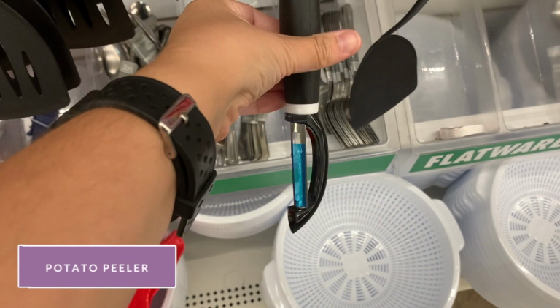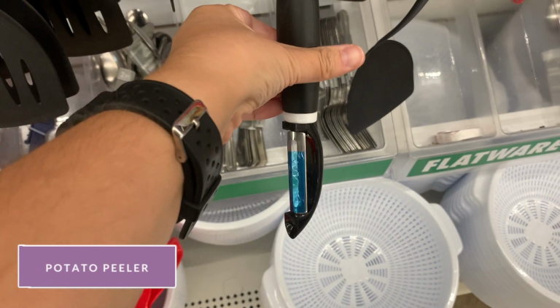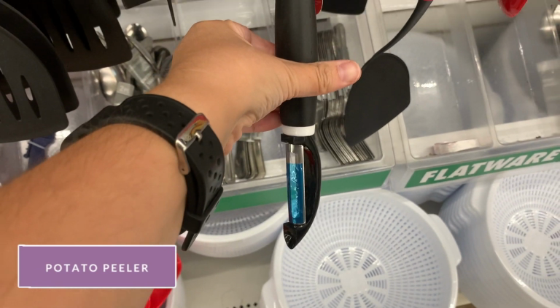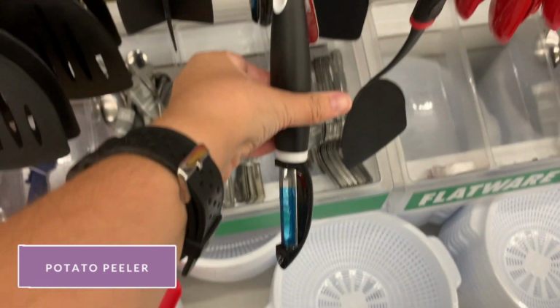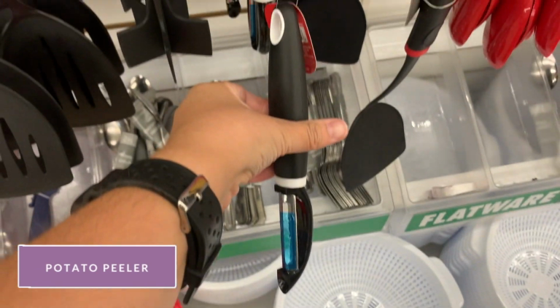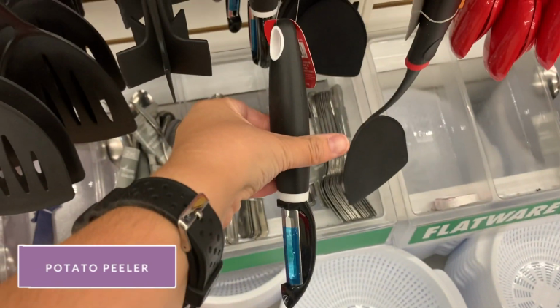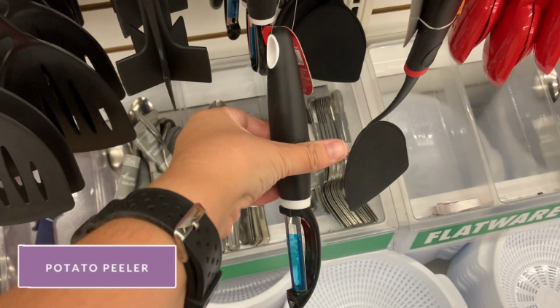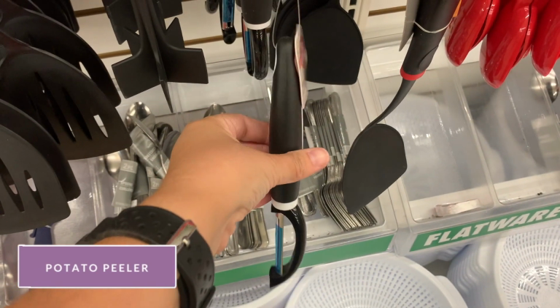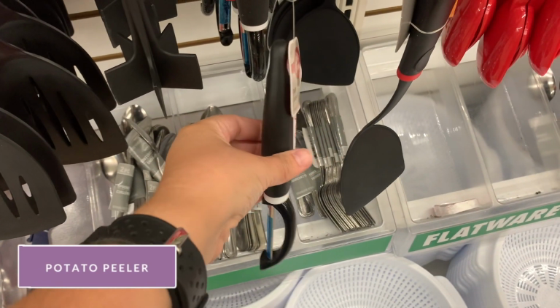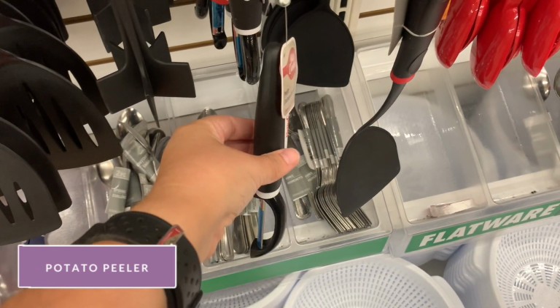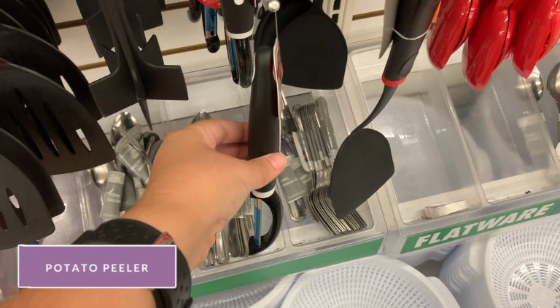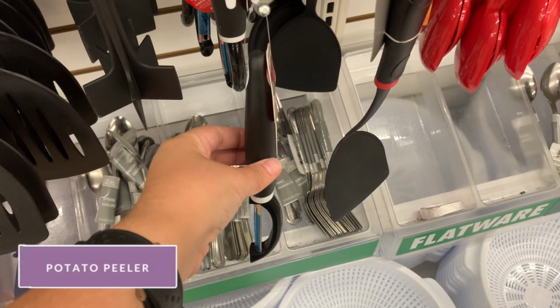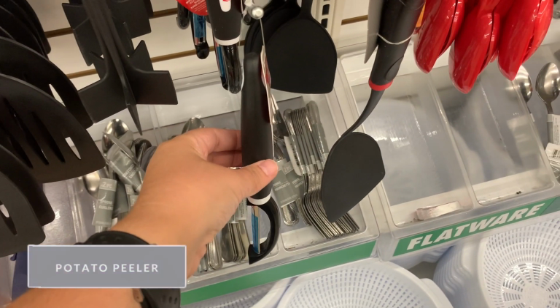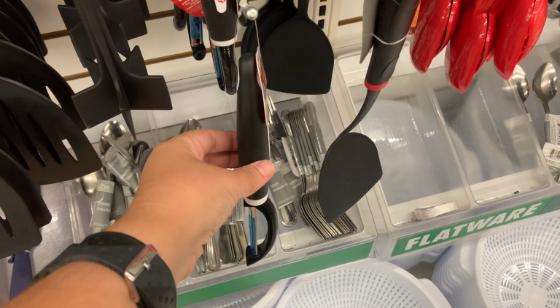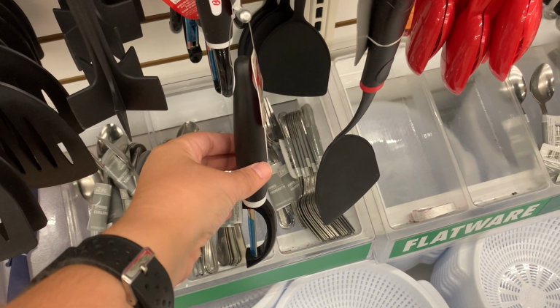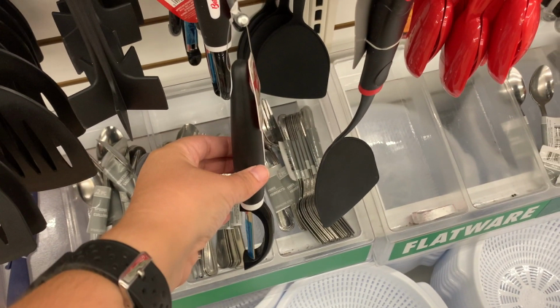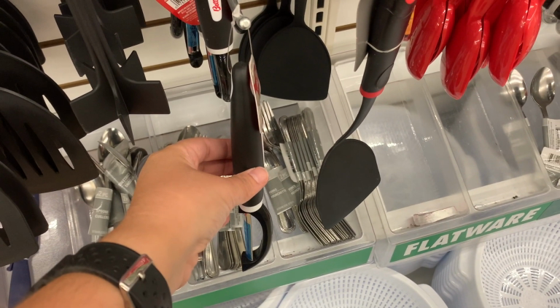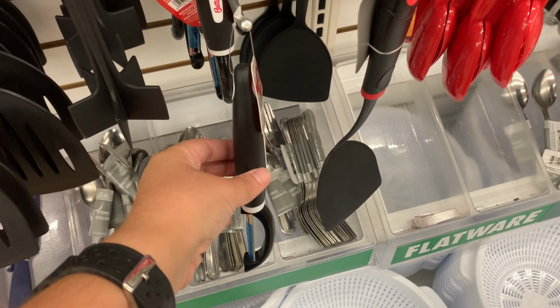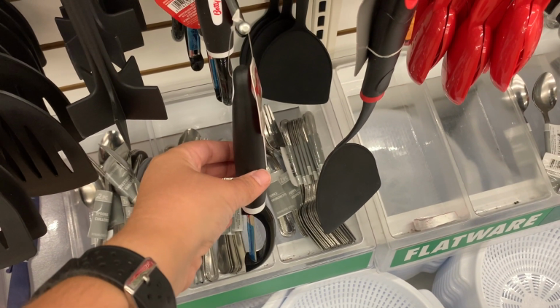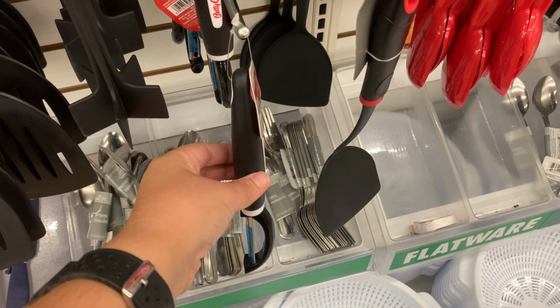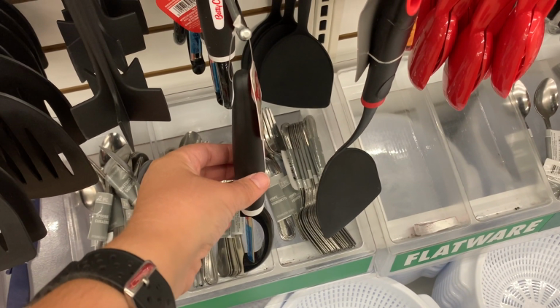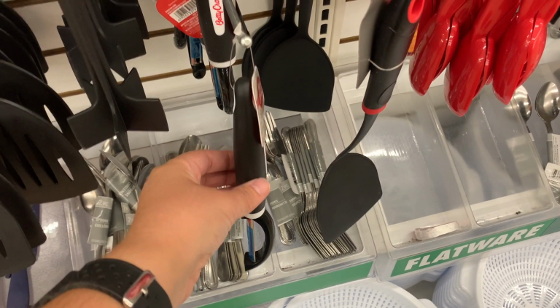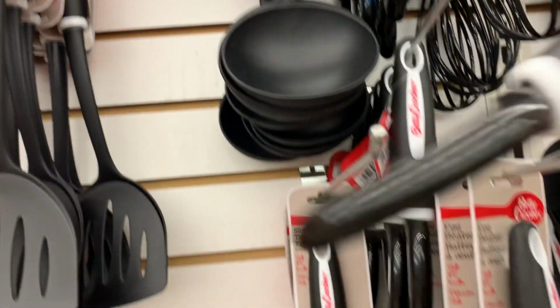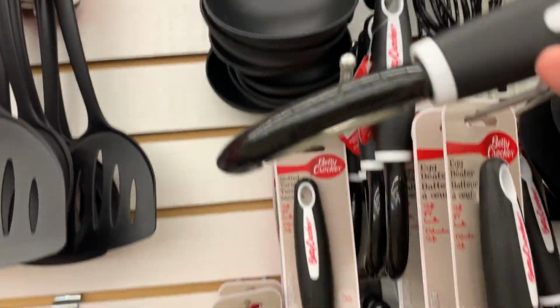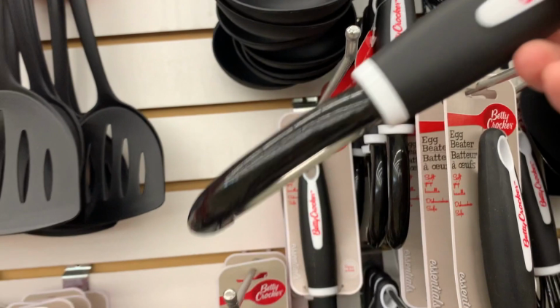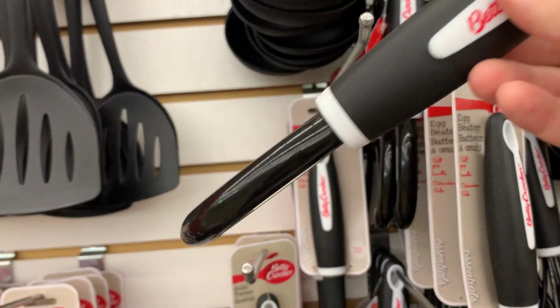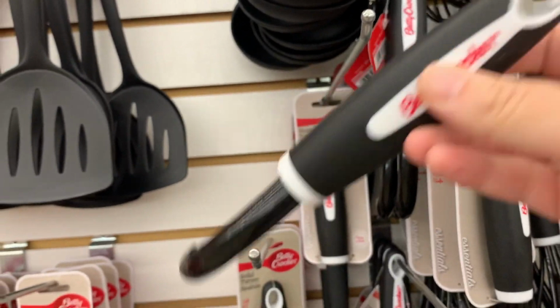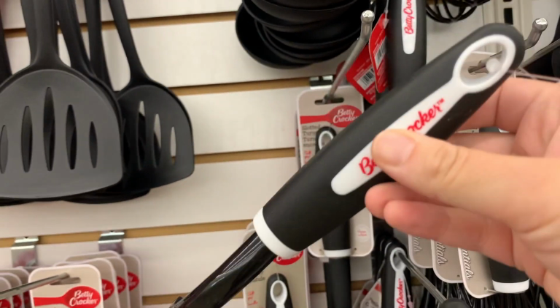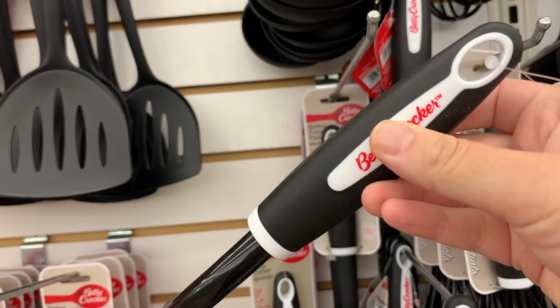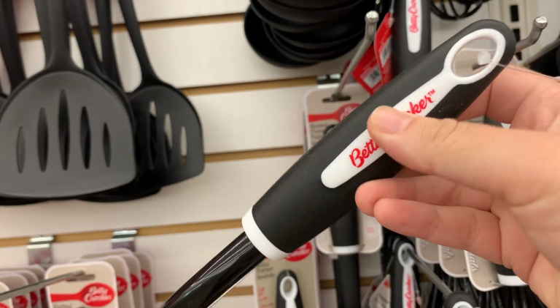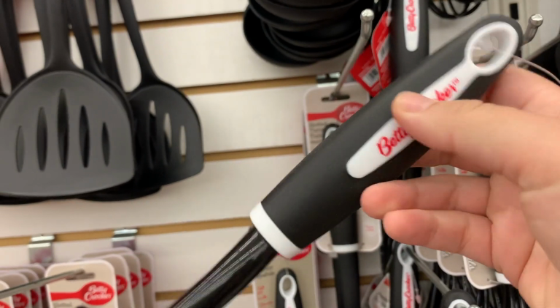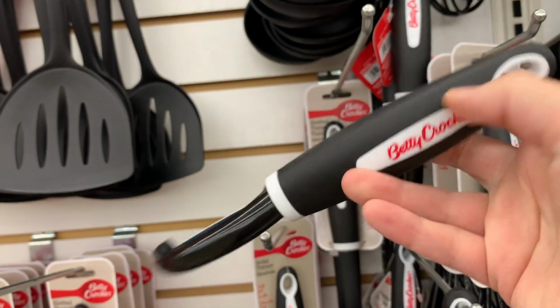Potato peelers are a must at only $1.25. It works the same and is good quality.